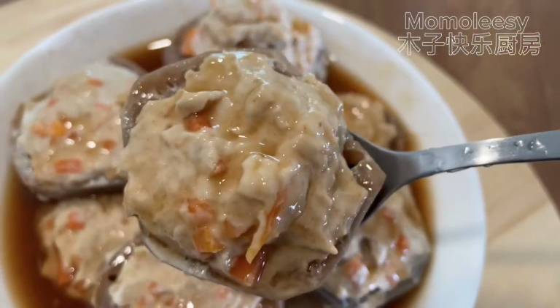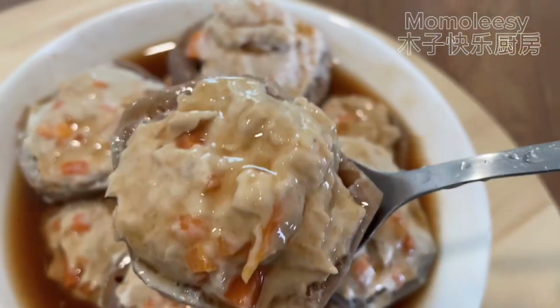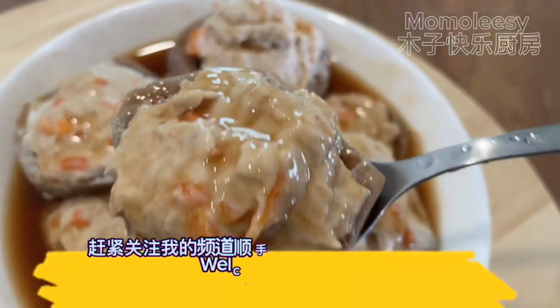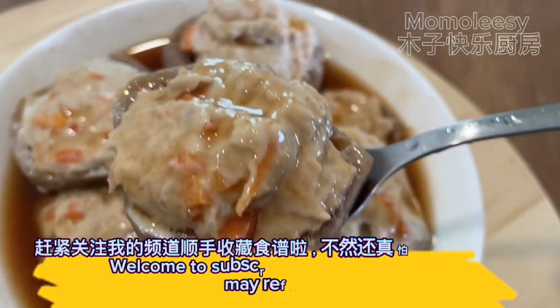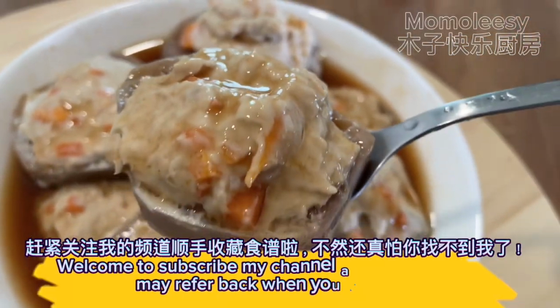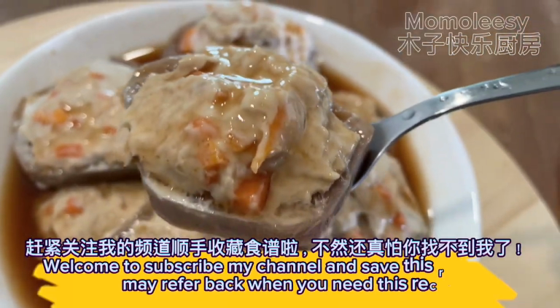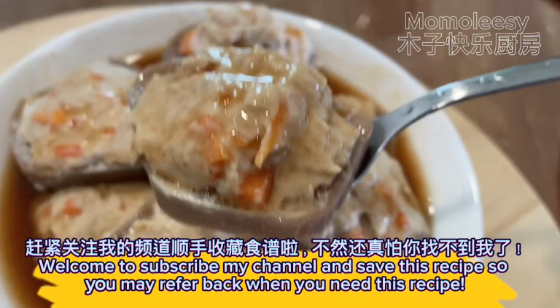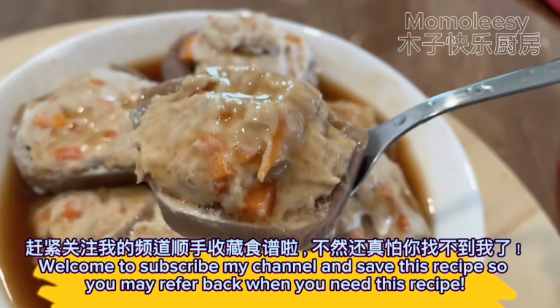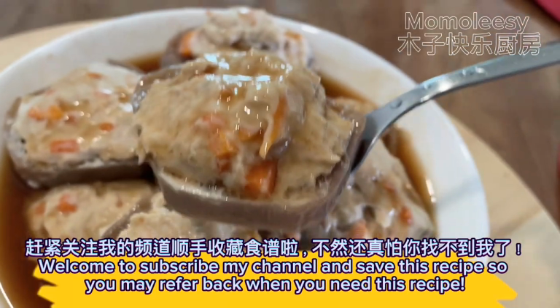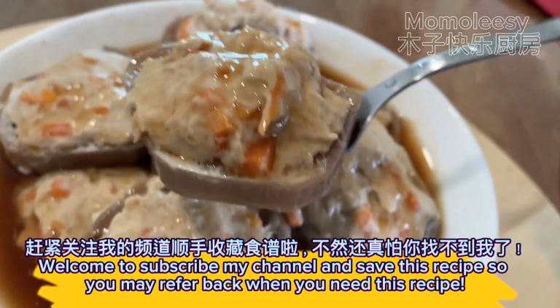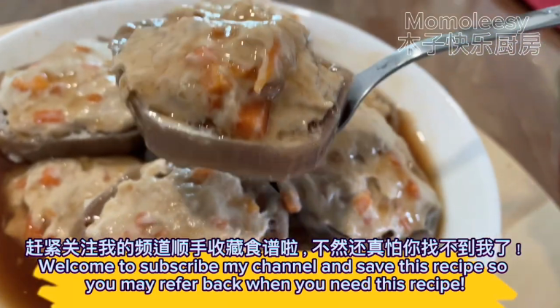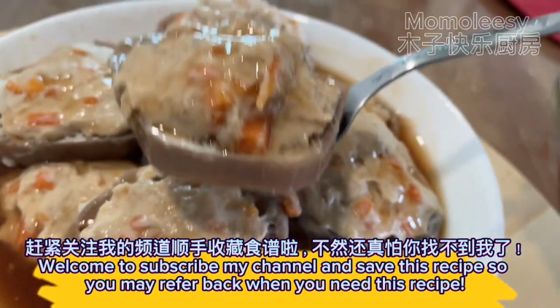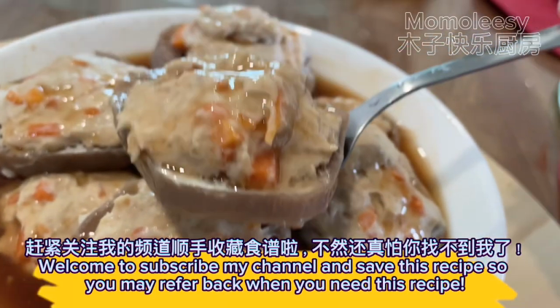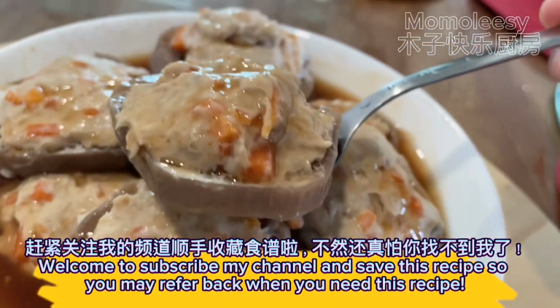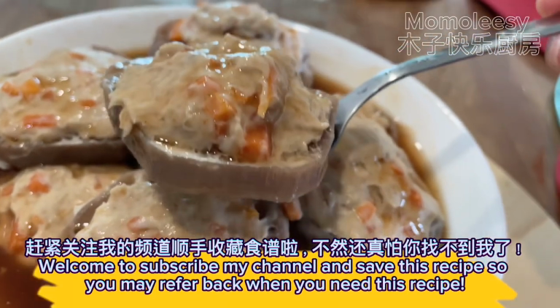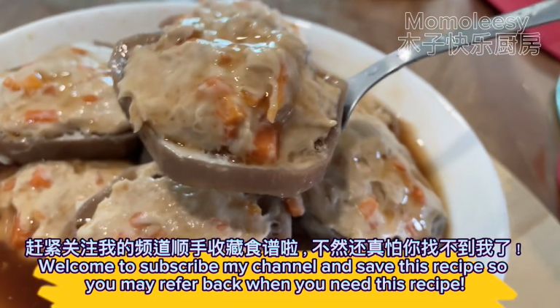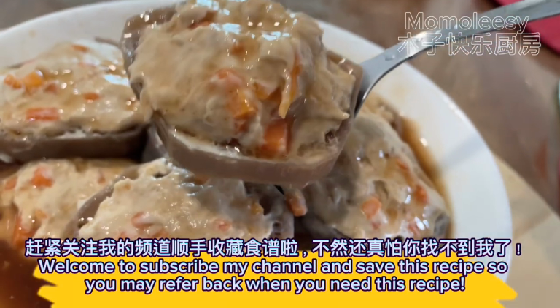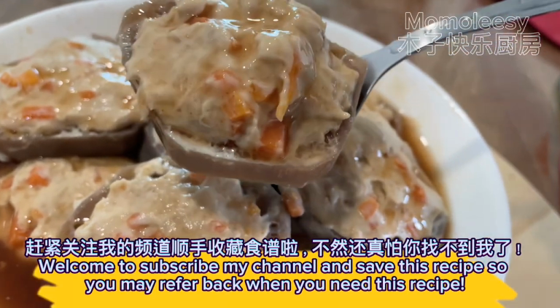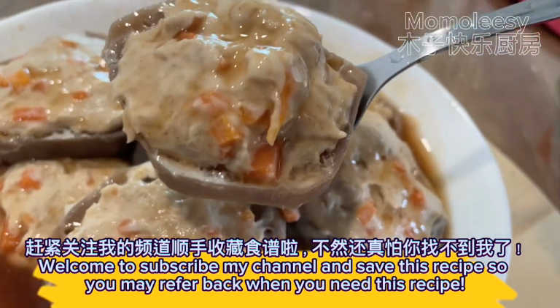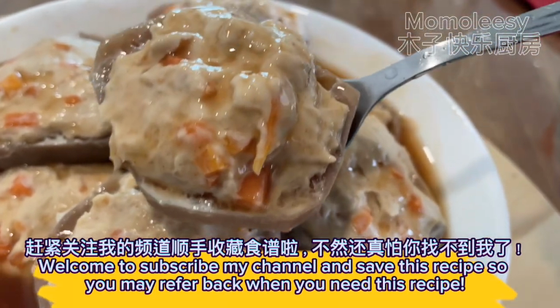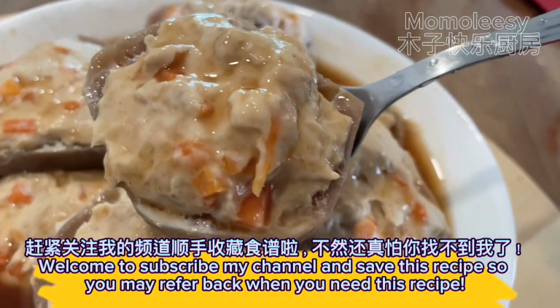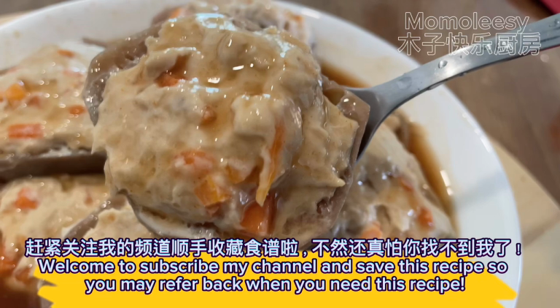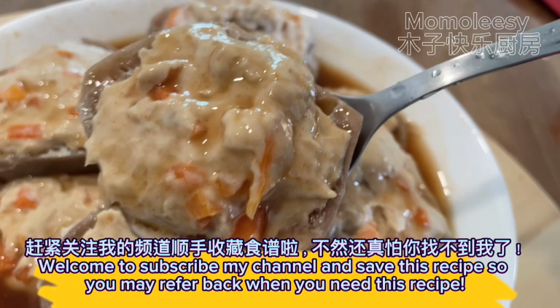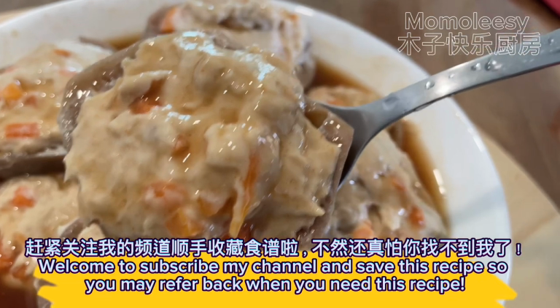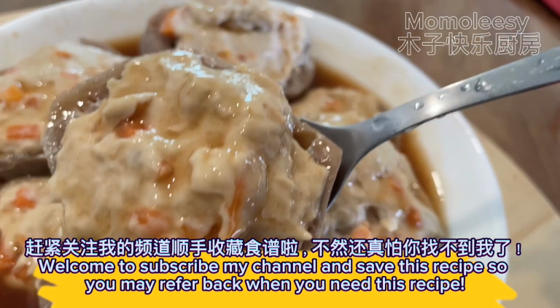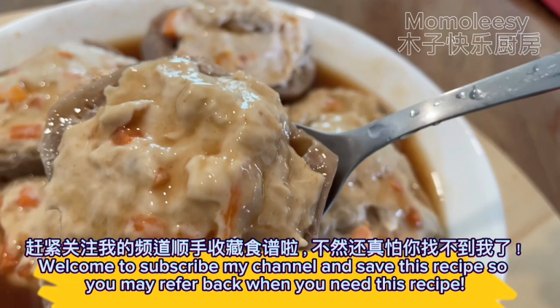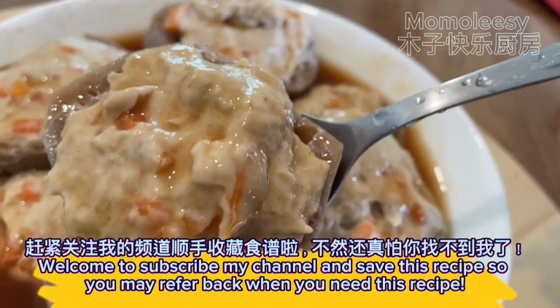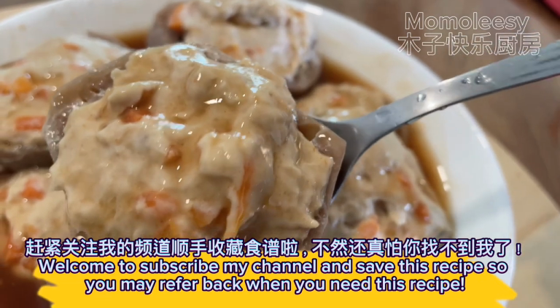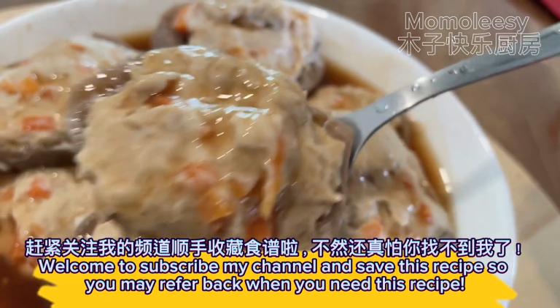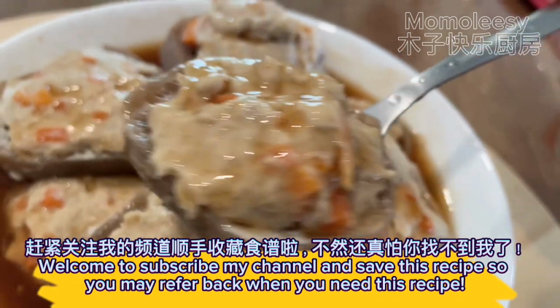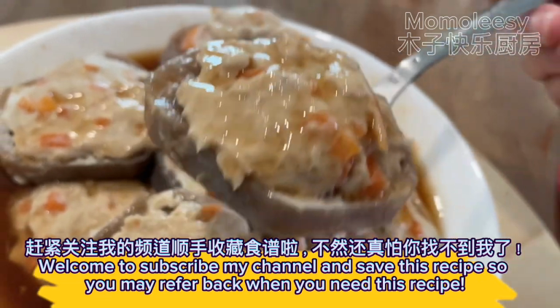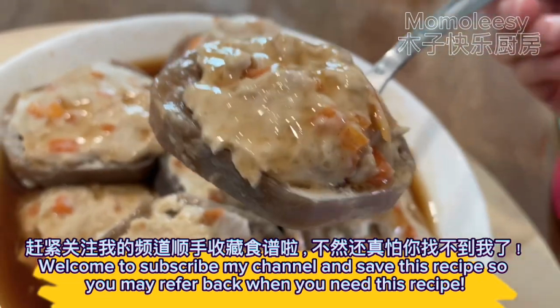Welcome to subscribe to my channel and save this recipe so you may refer back when you need it.